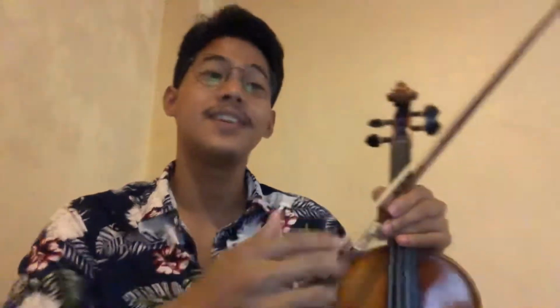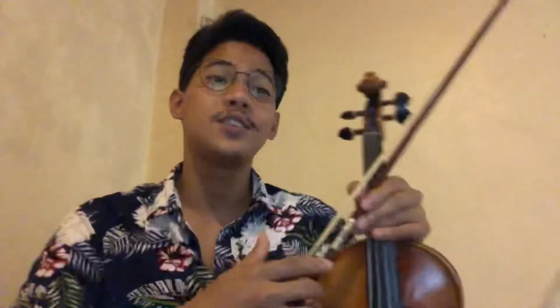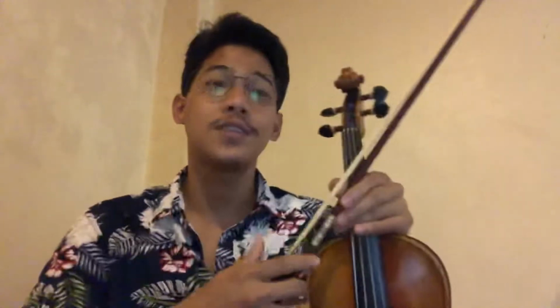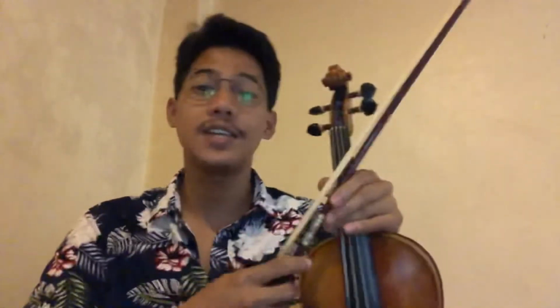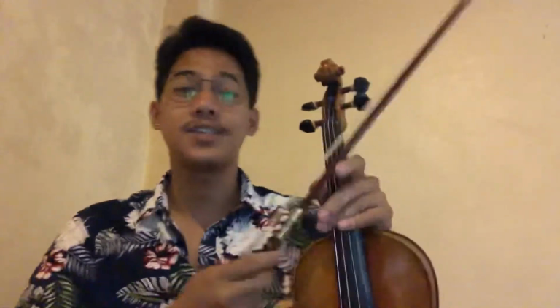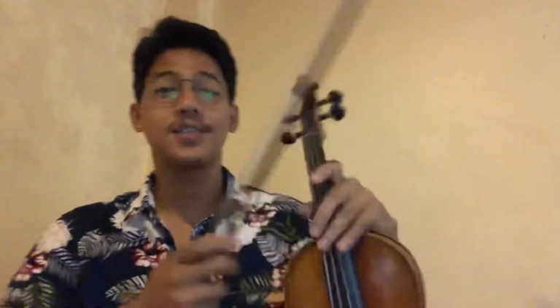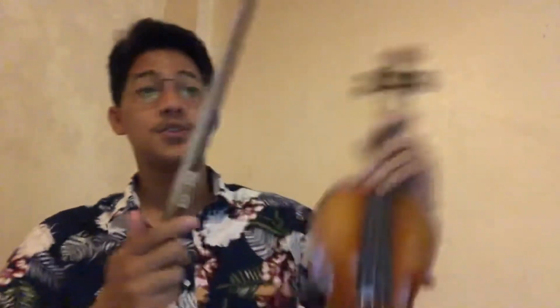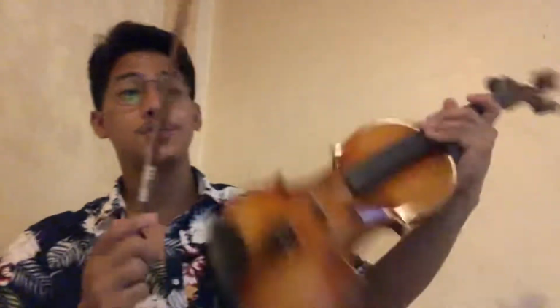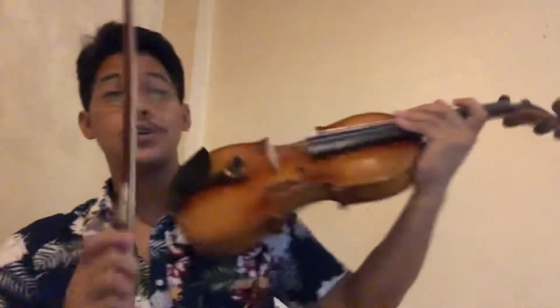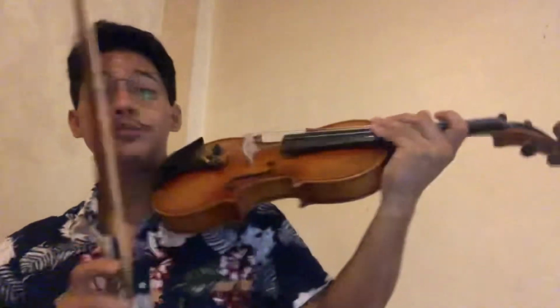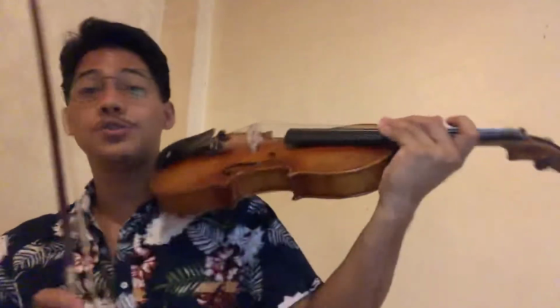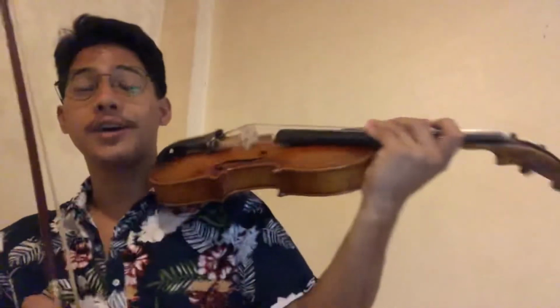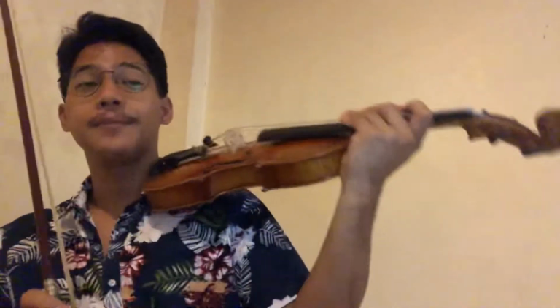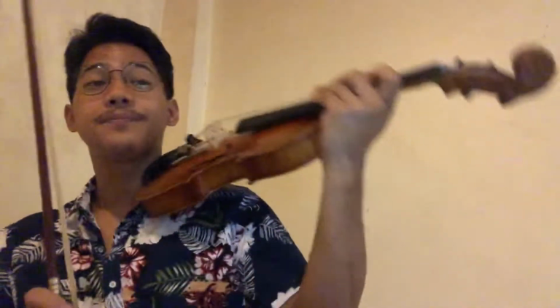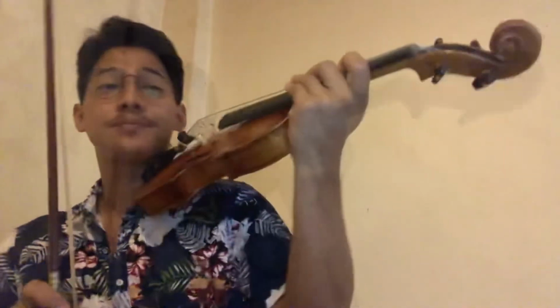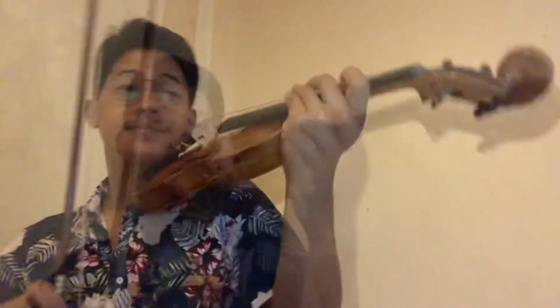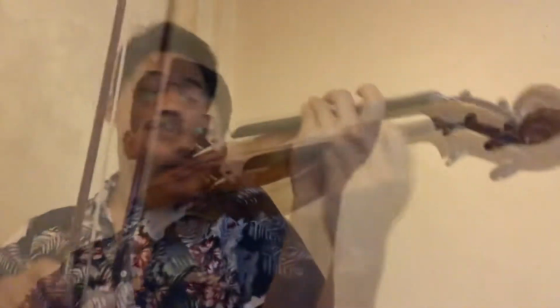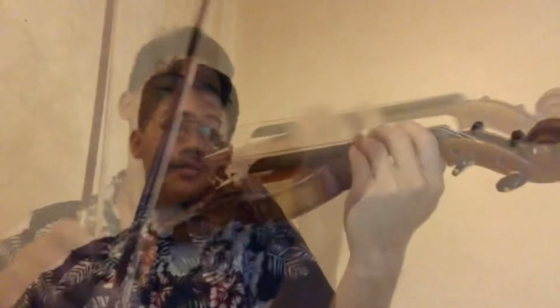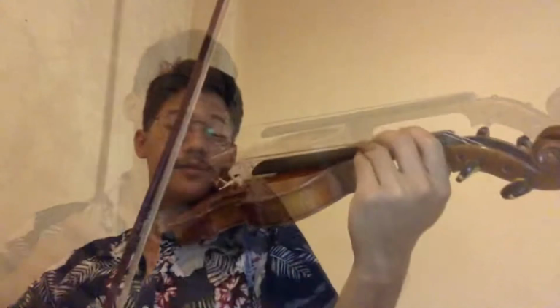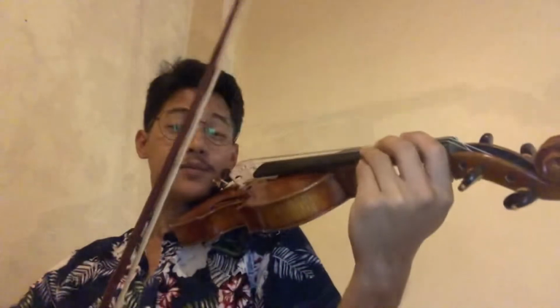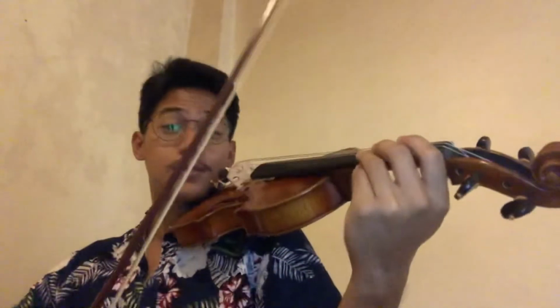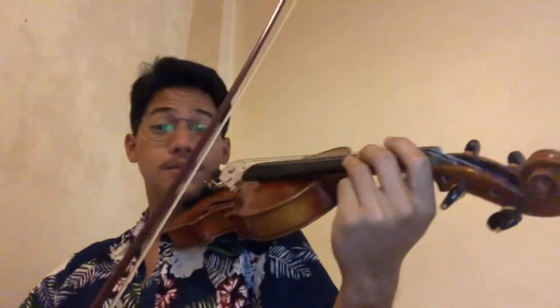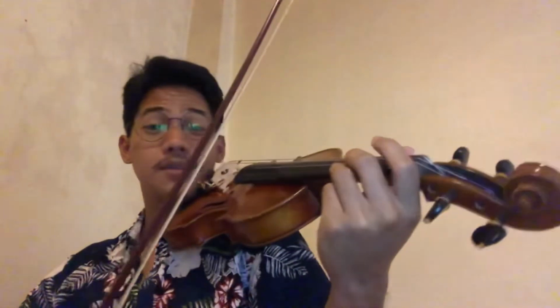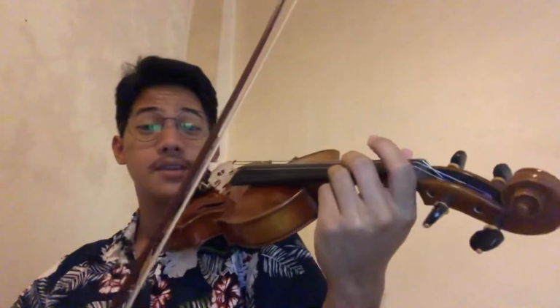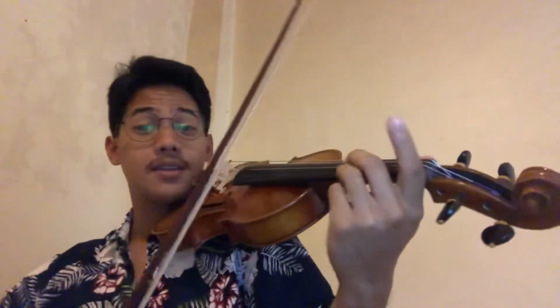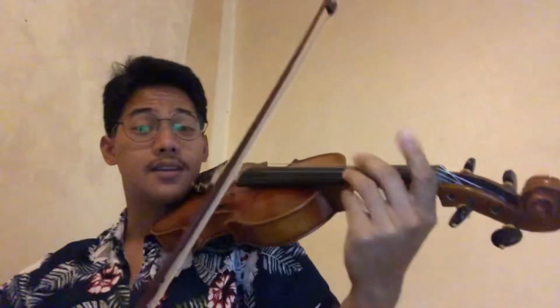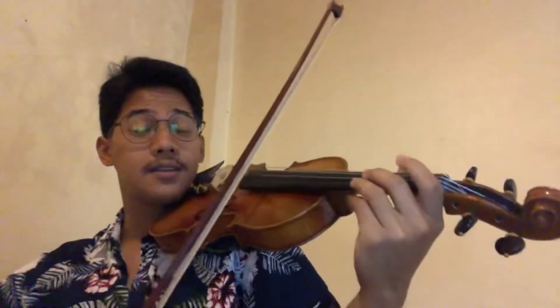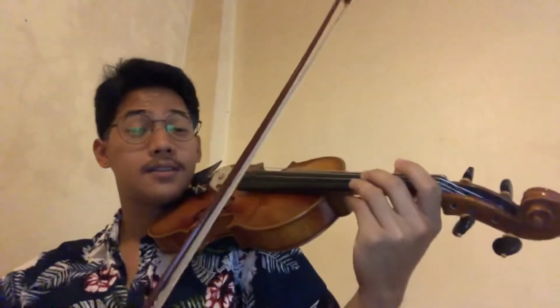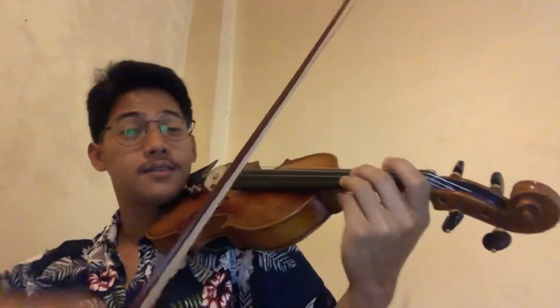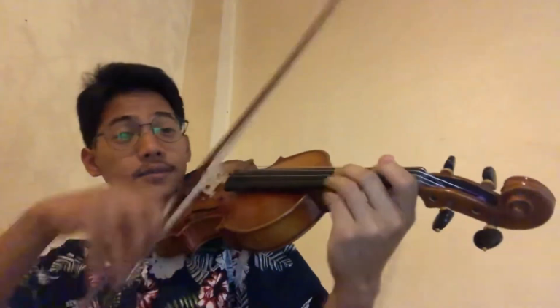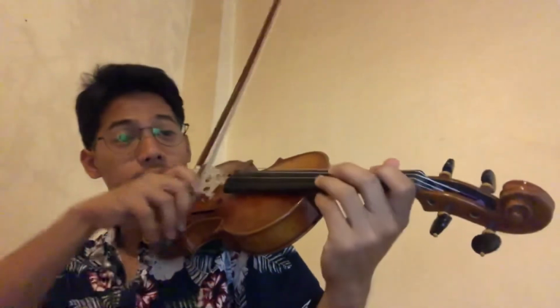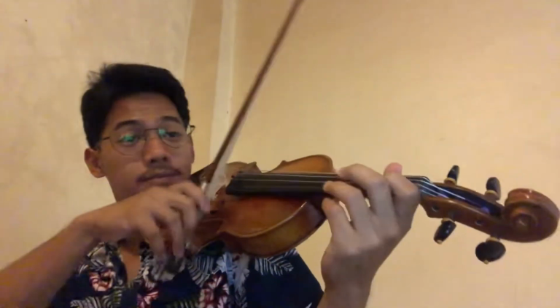So here's Ode to Joy. One, two, three, four...